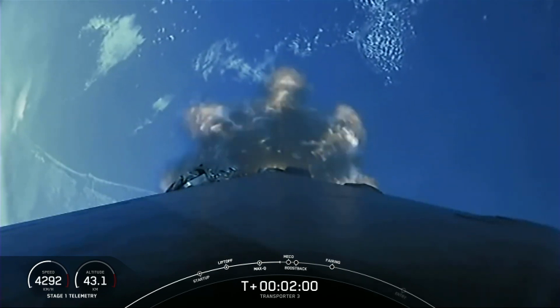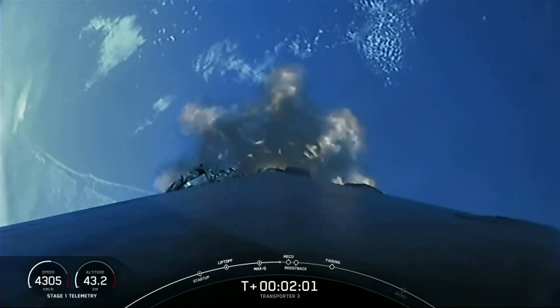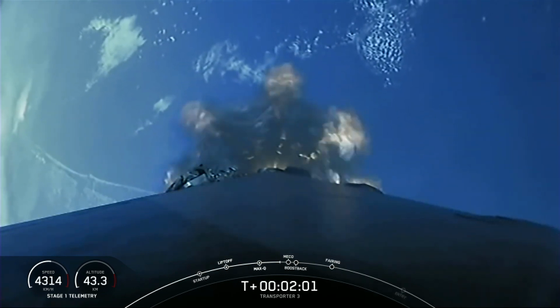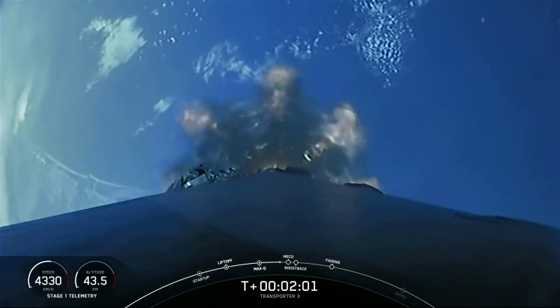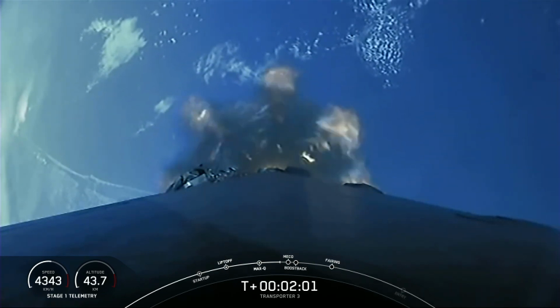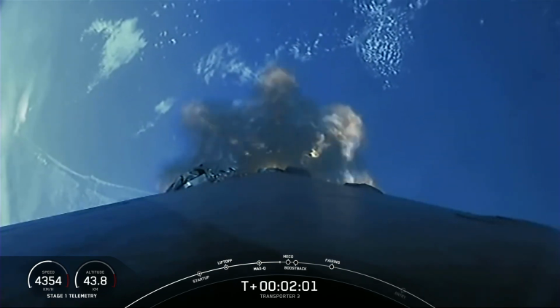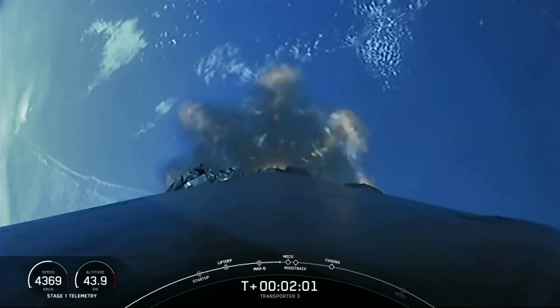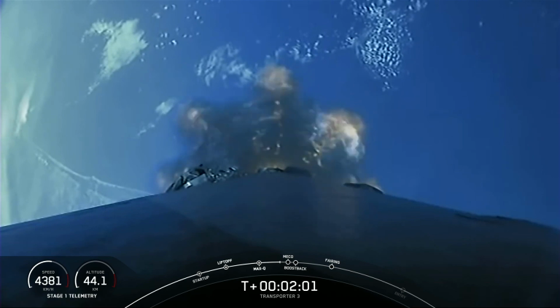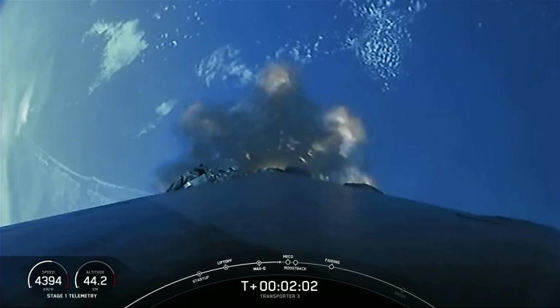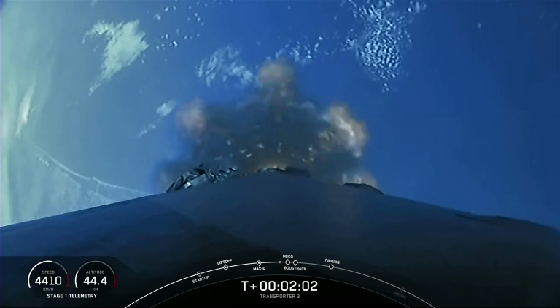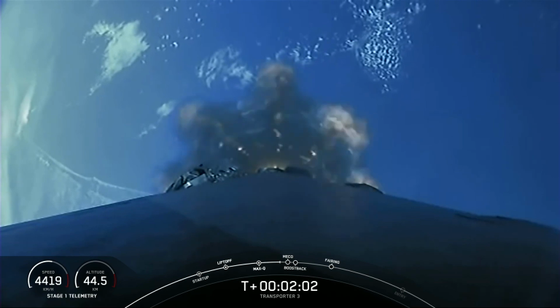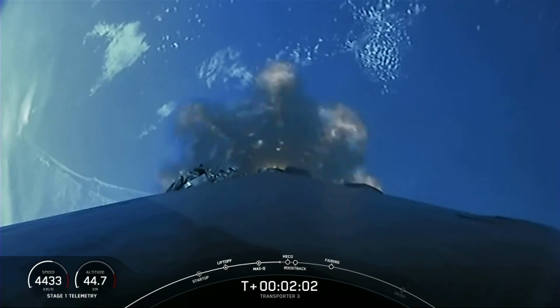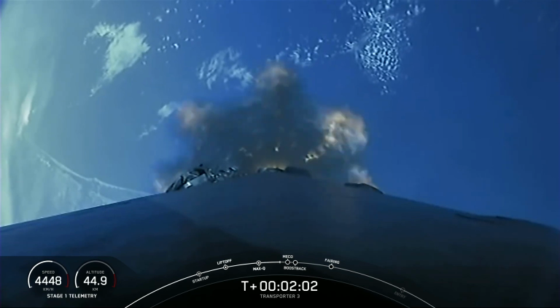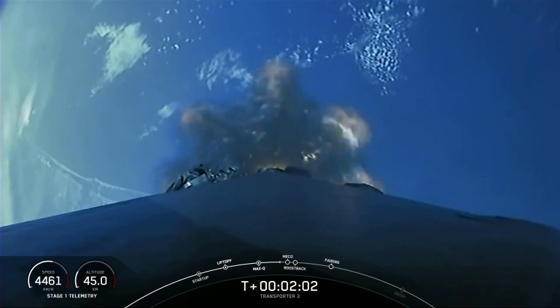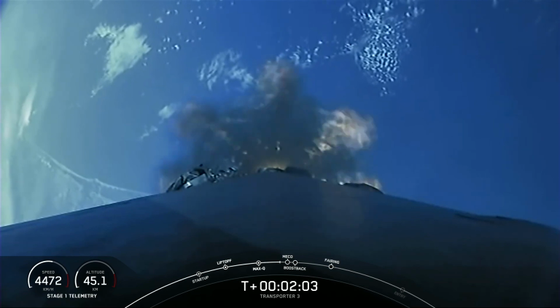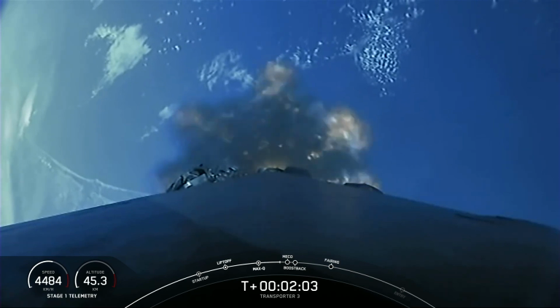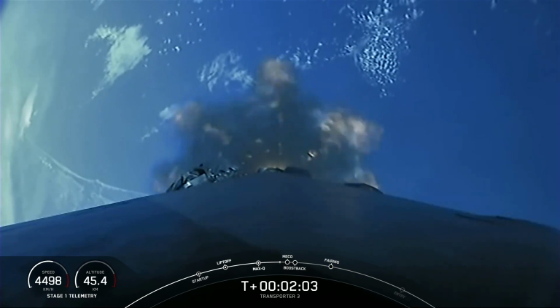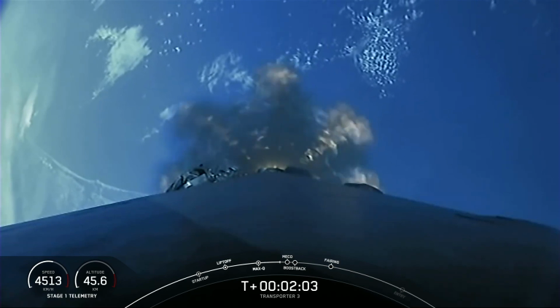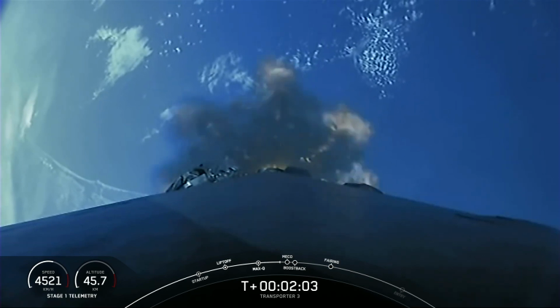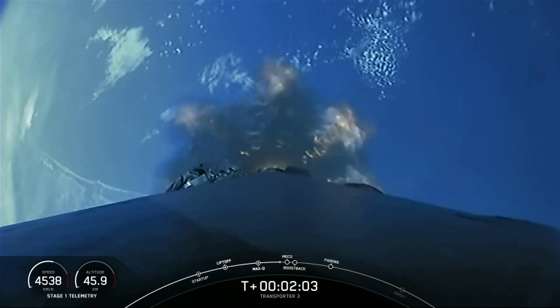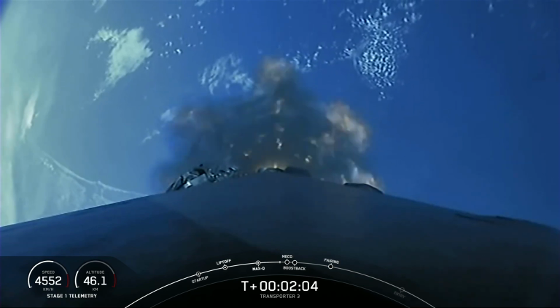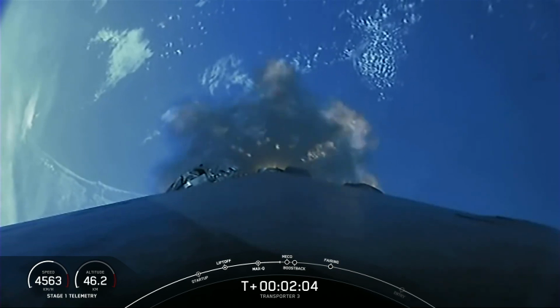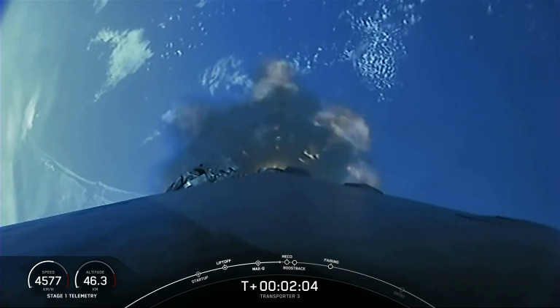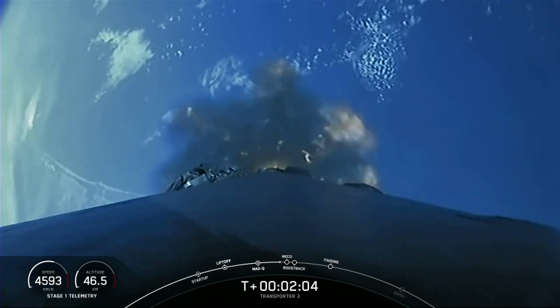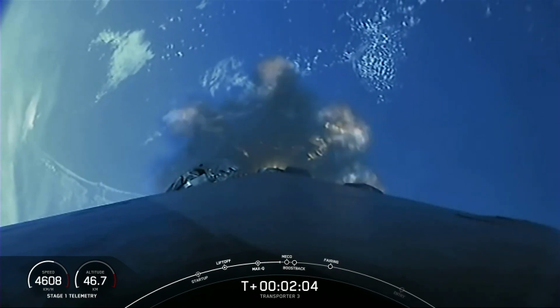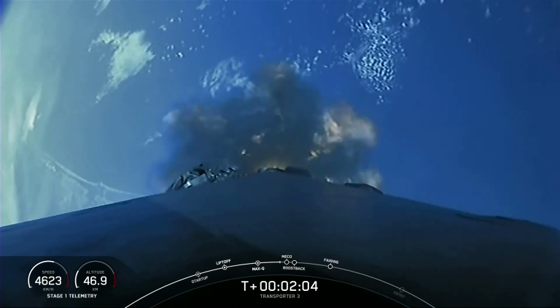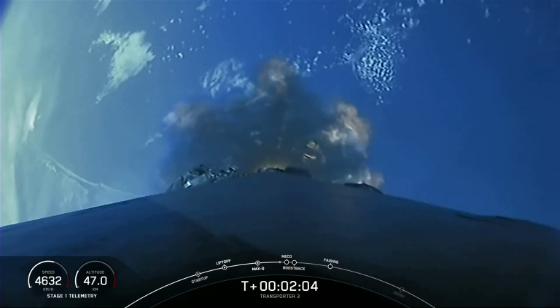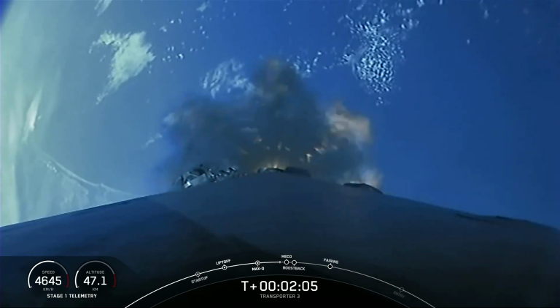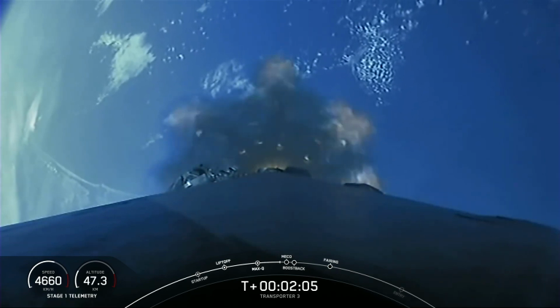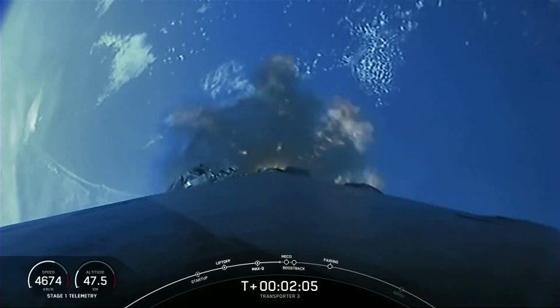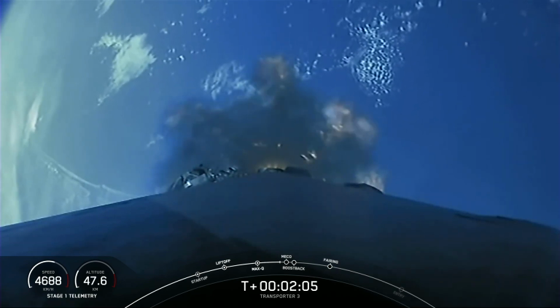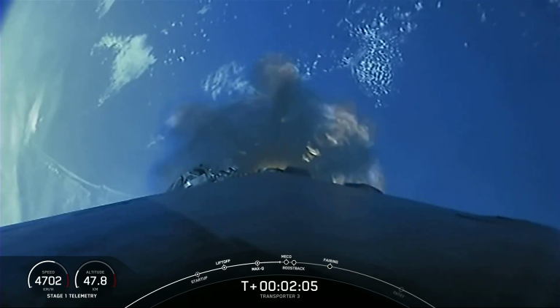This is known as return to launch site, as opposed to a drone ship landing.